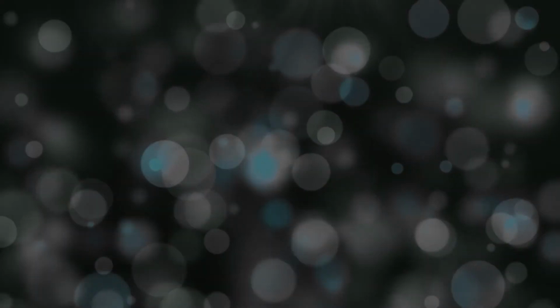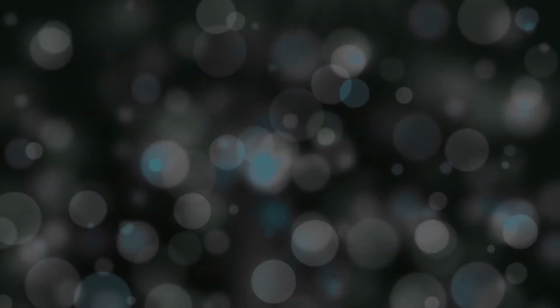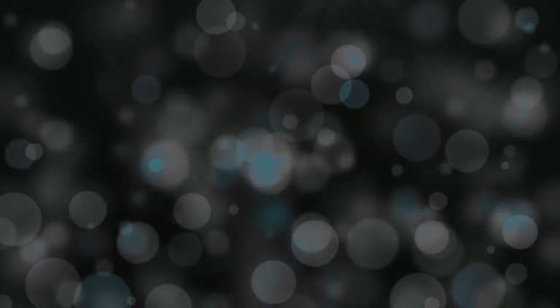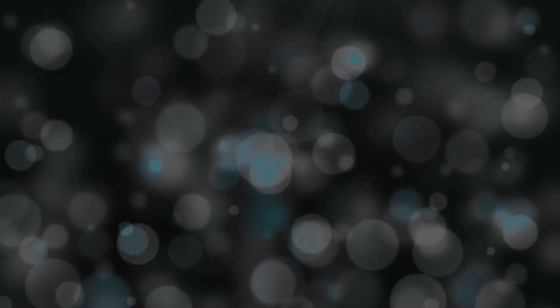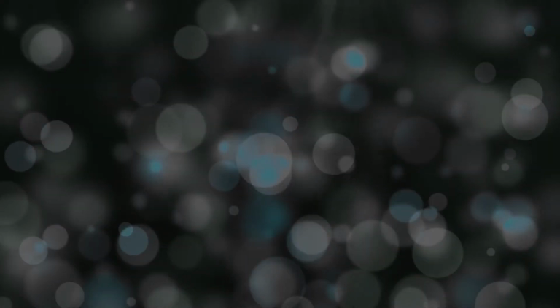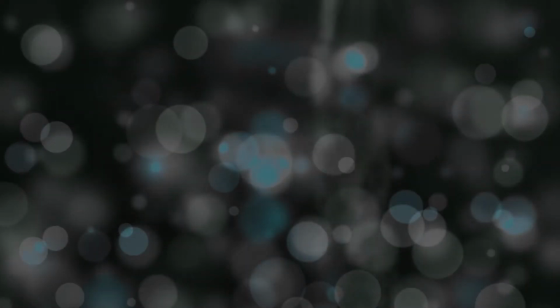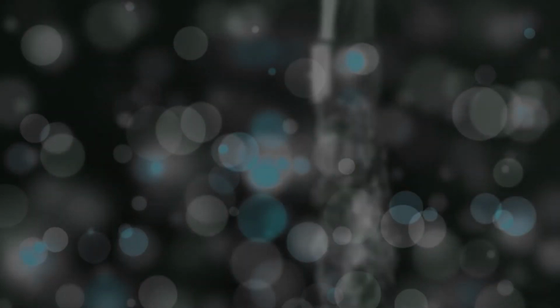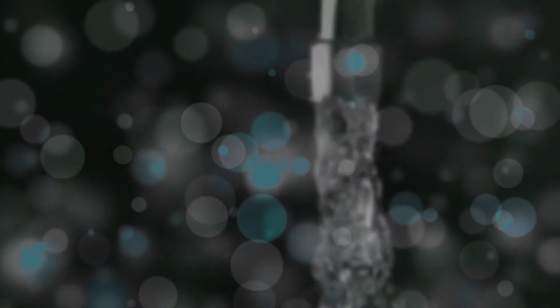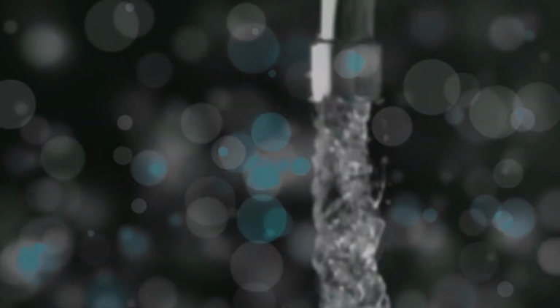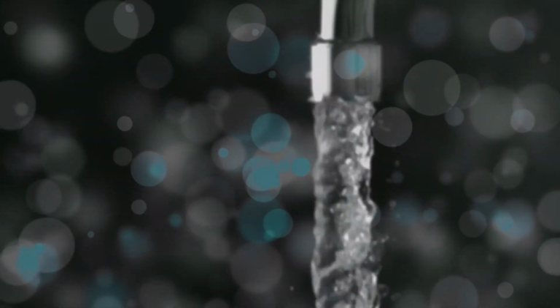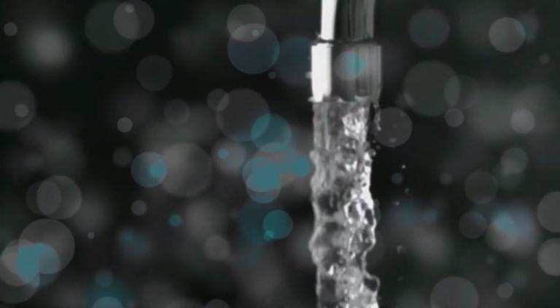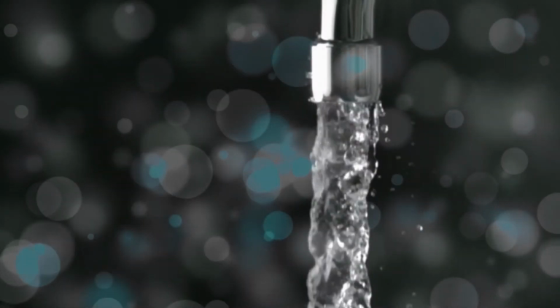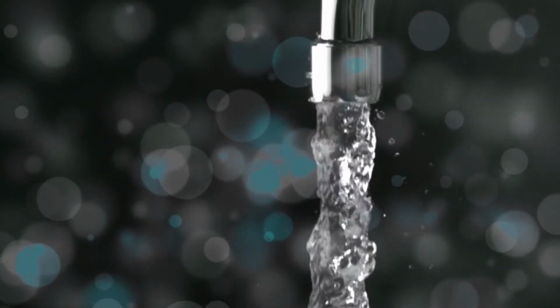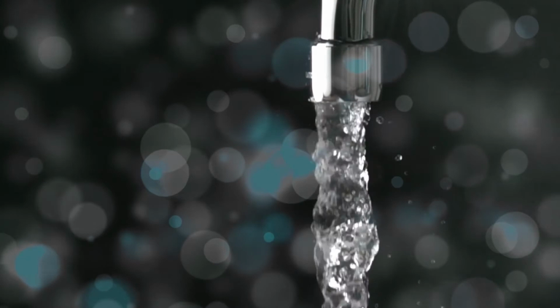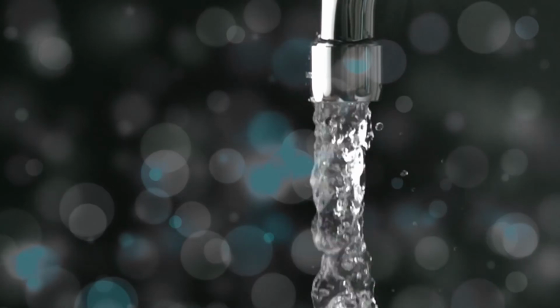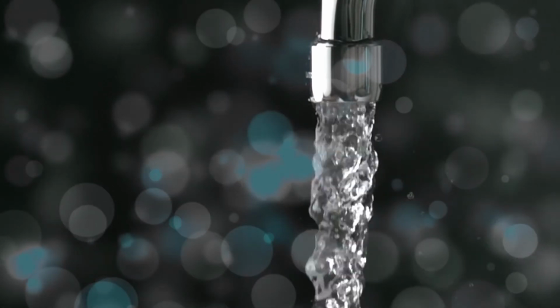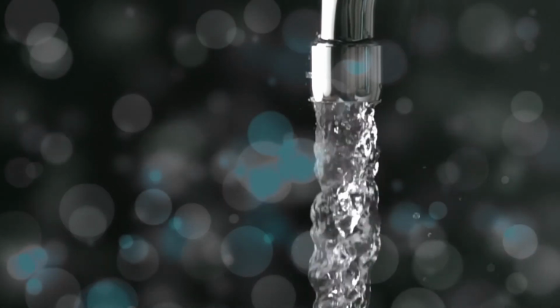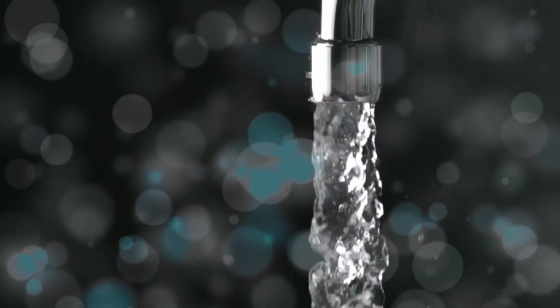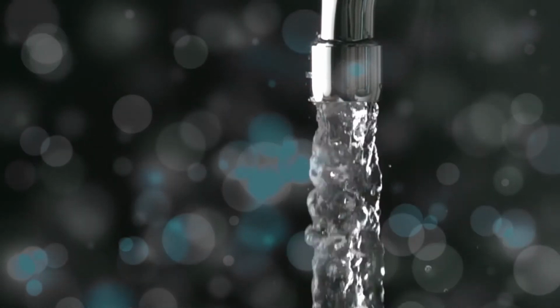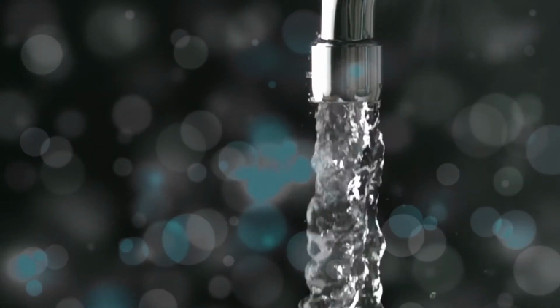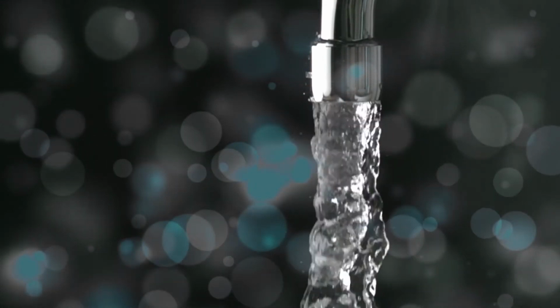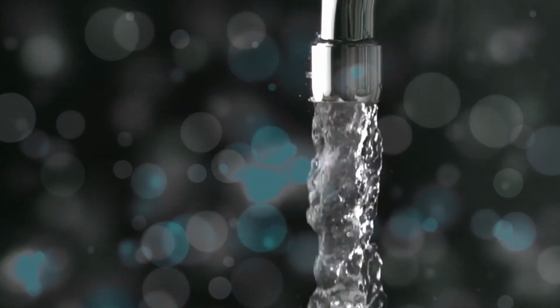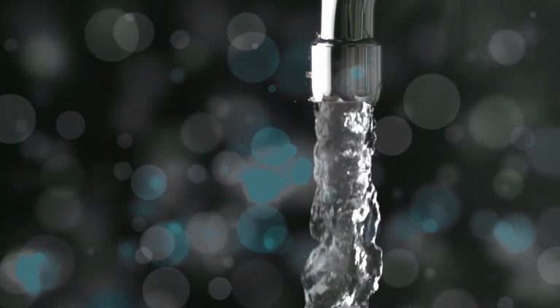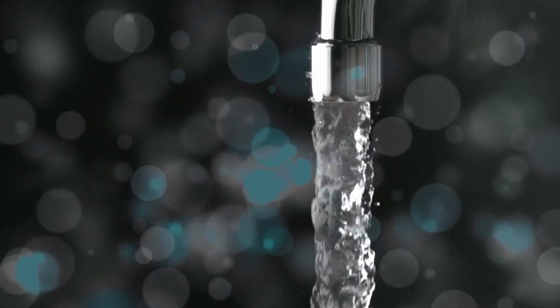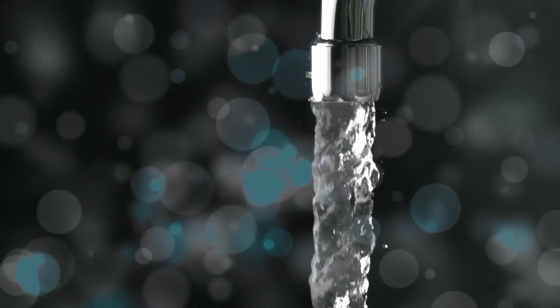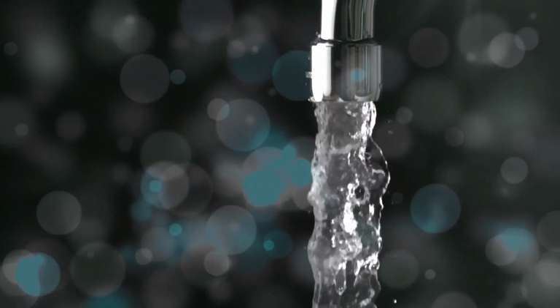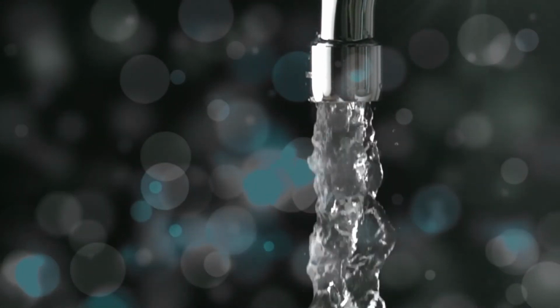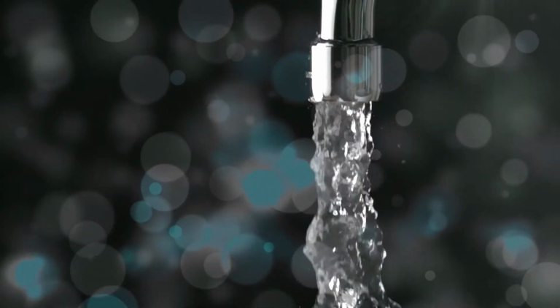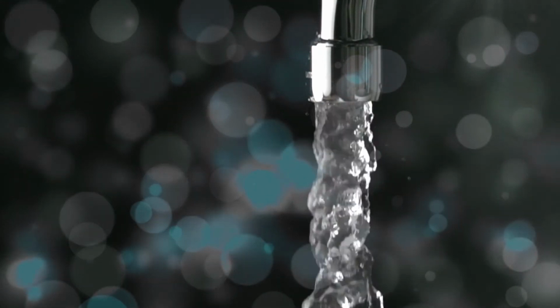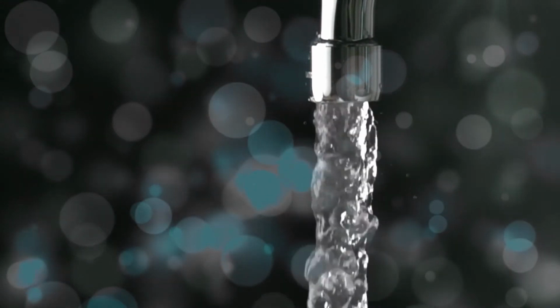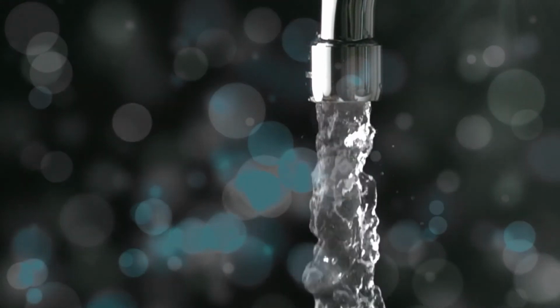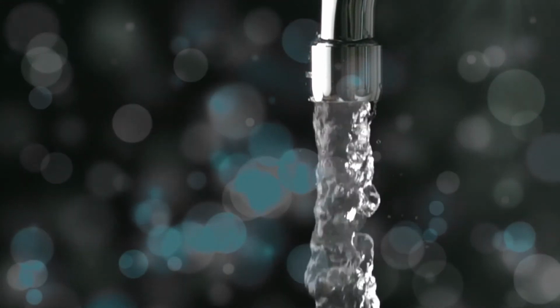Once flossing is complete, rinse with warm water or mouthwash, the same way you would care for your toothbrush.